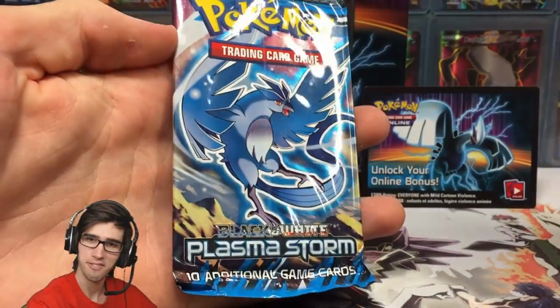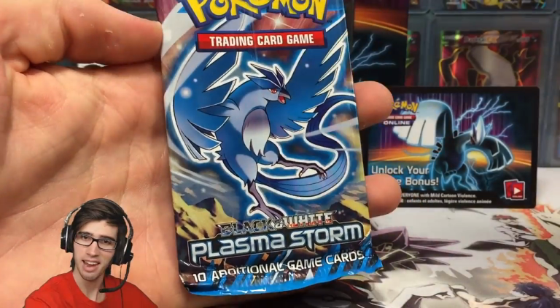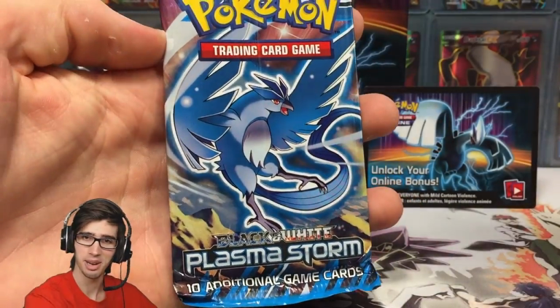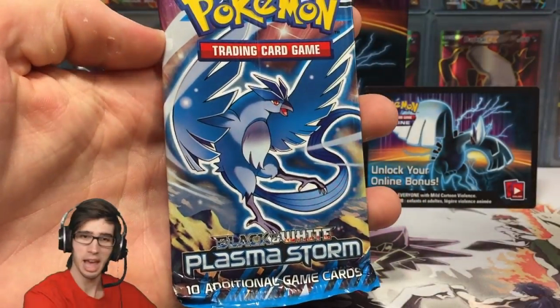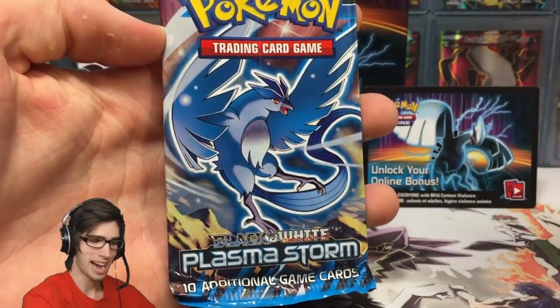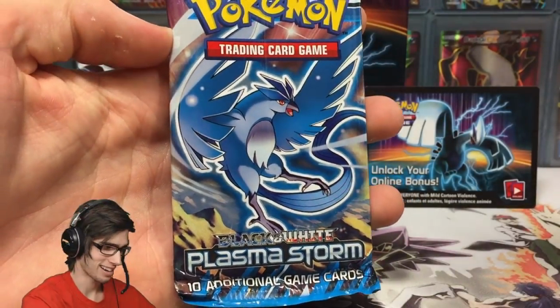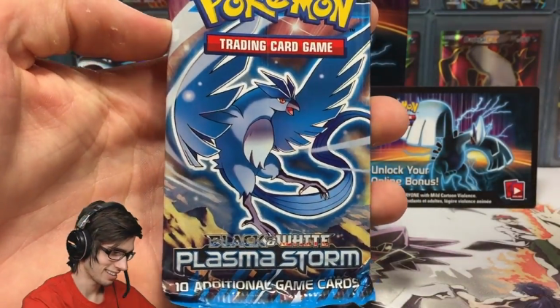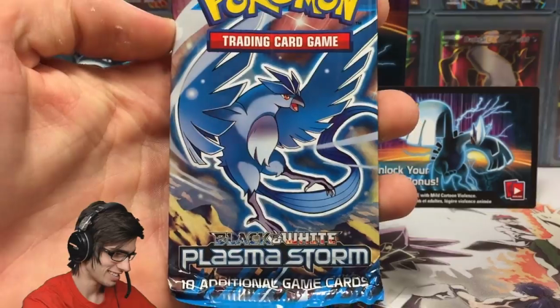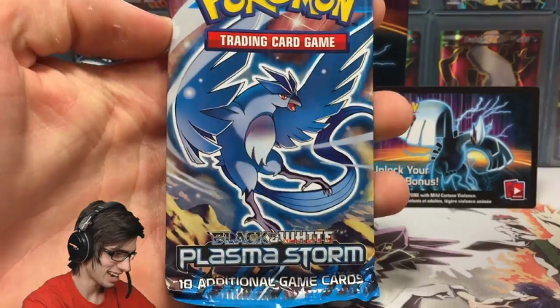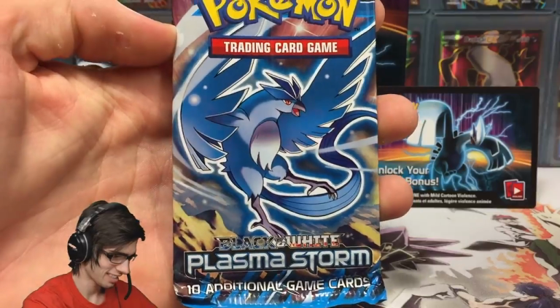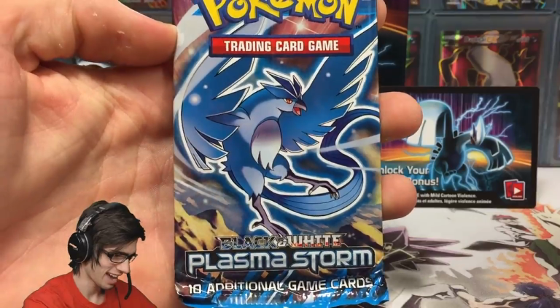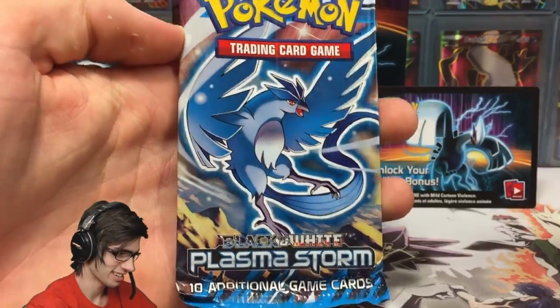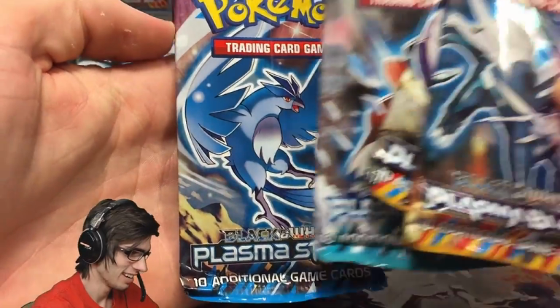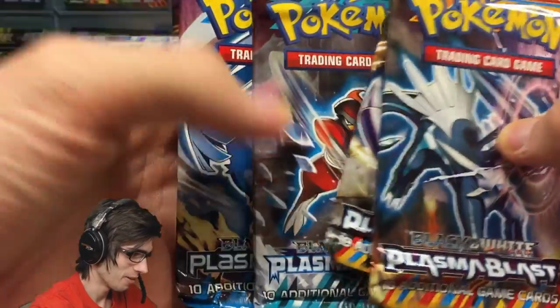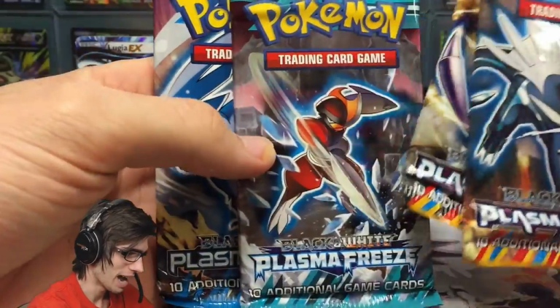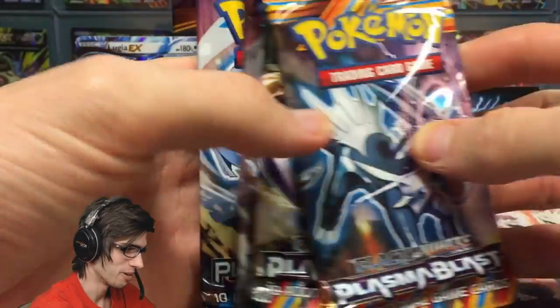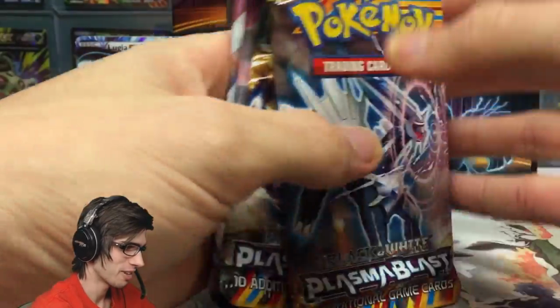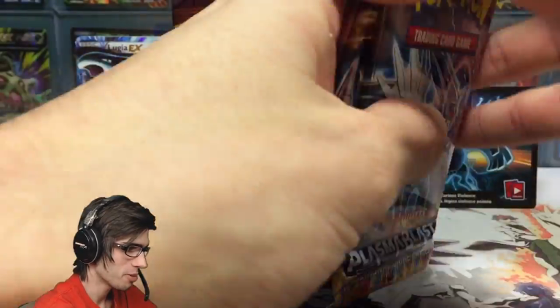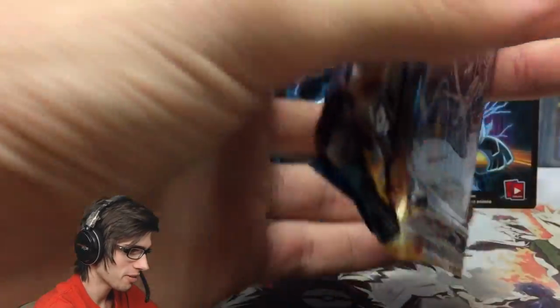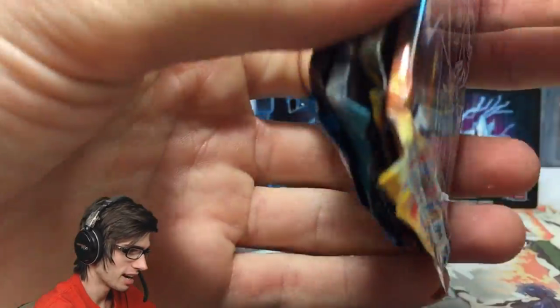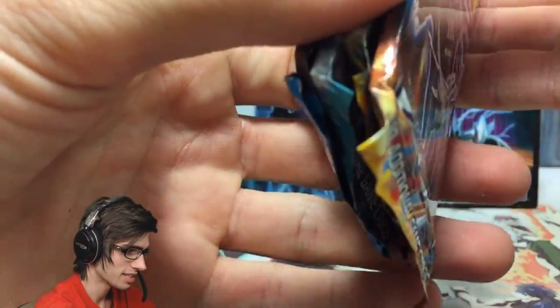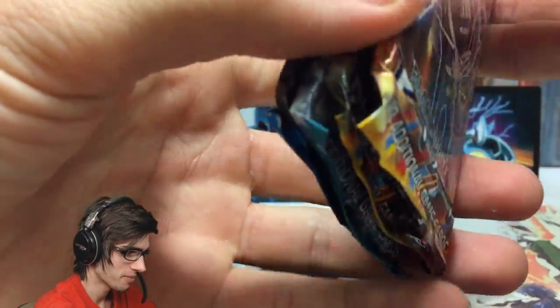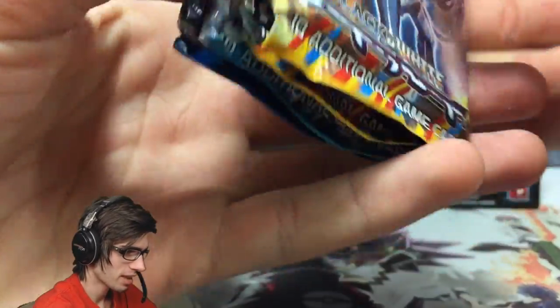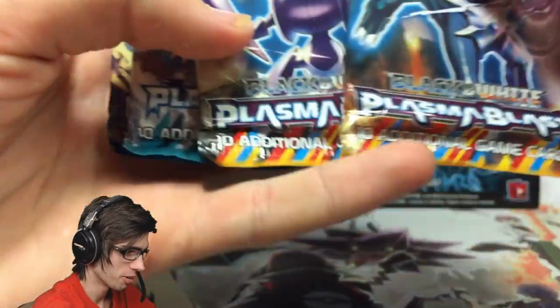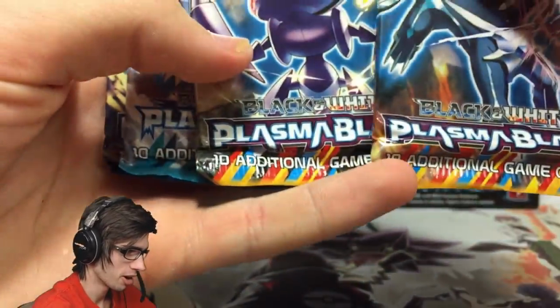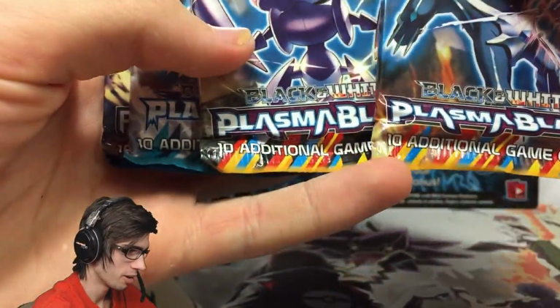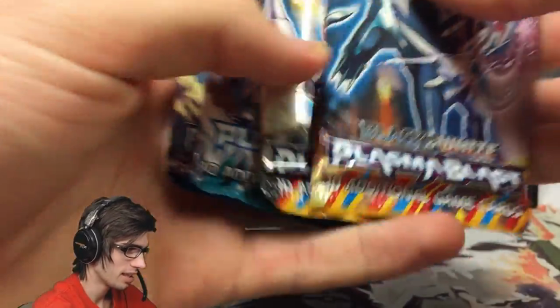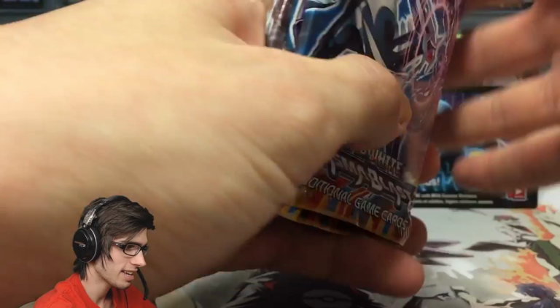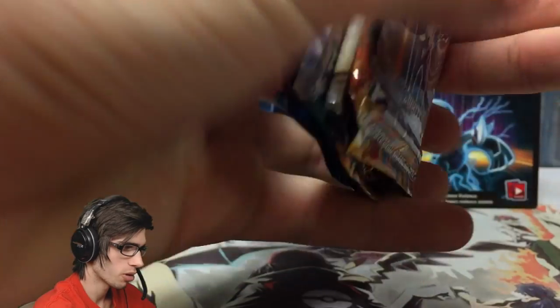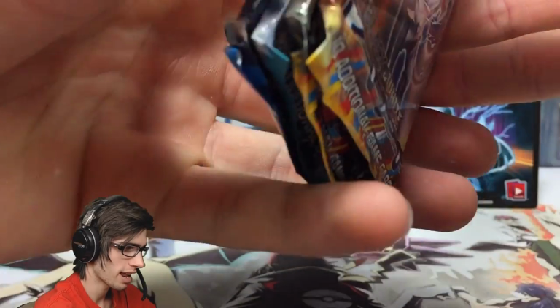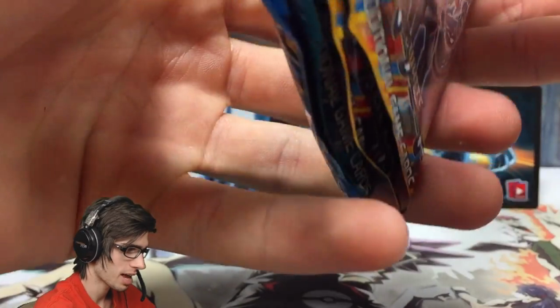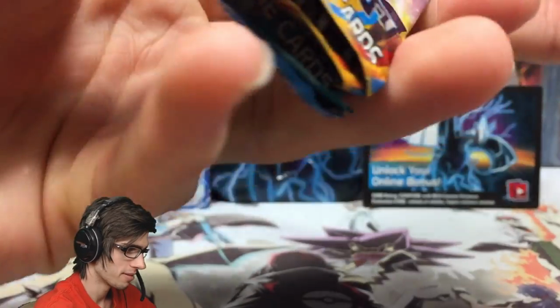My favorite pack art — check that. Wow. So we're going to open that one last and go in the exact order it came in.